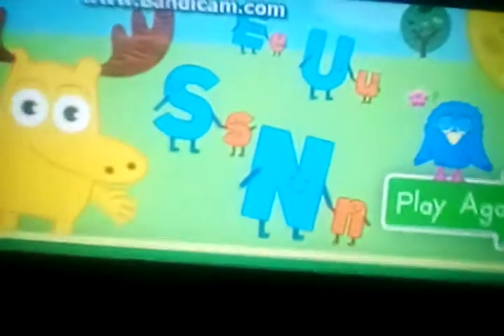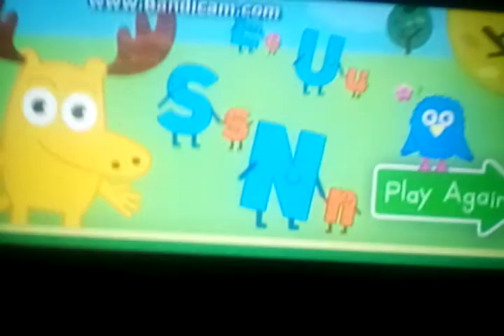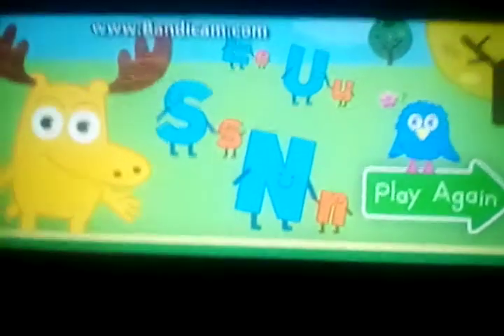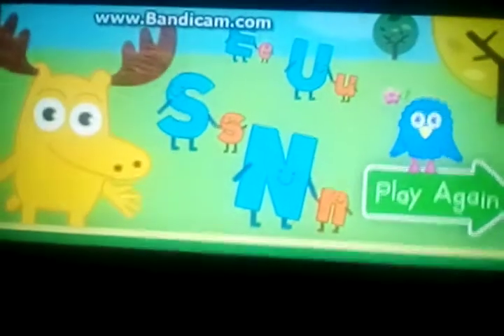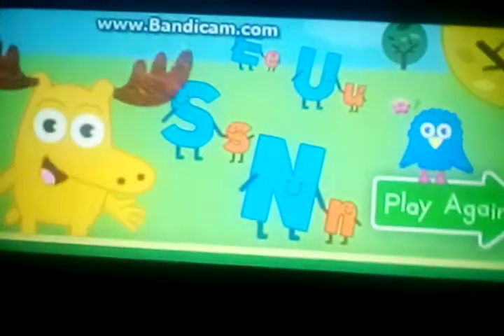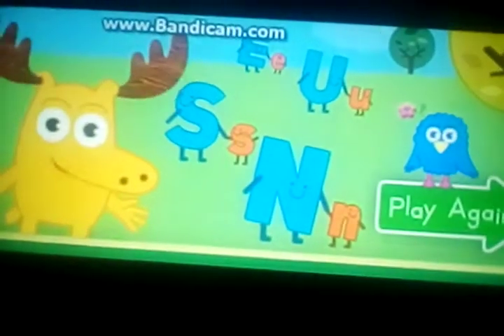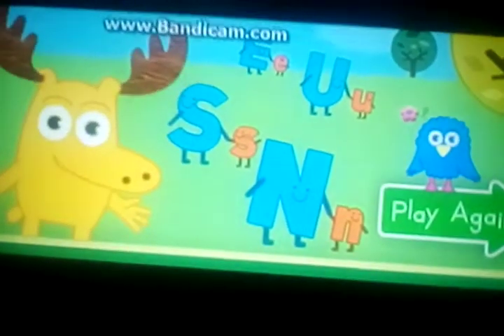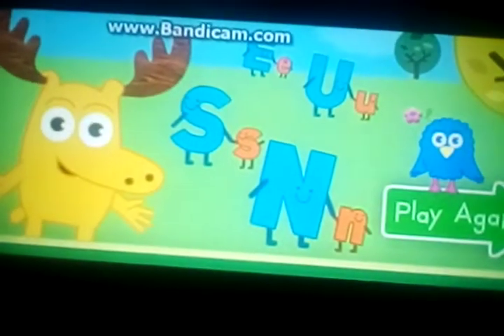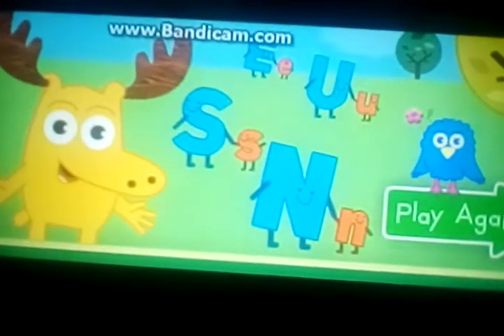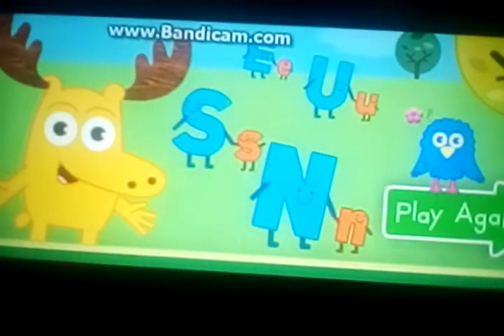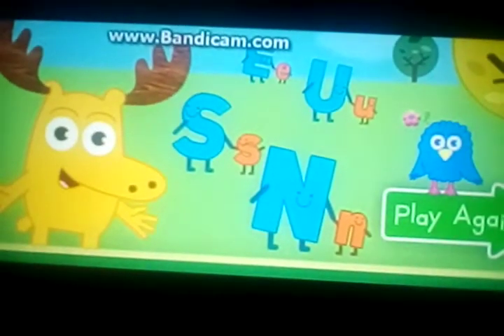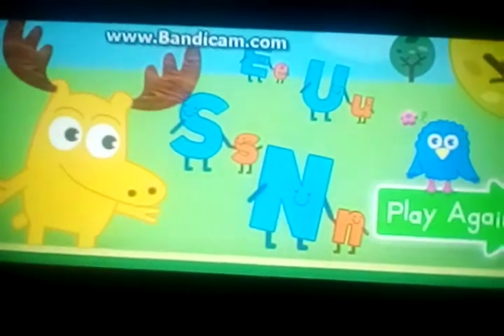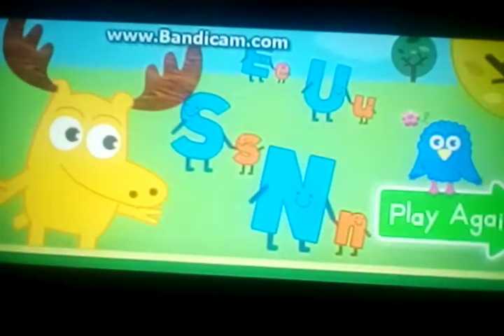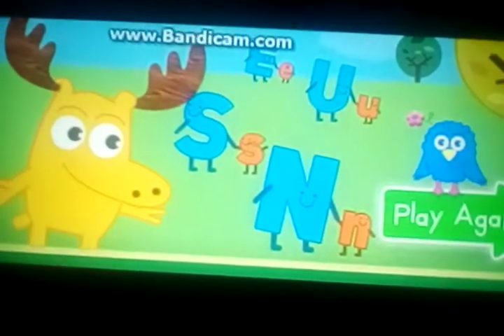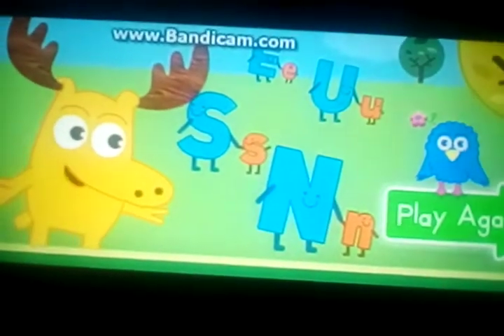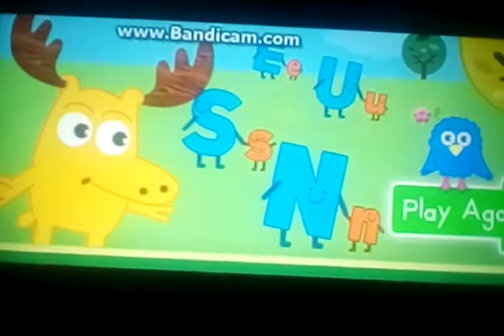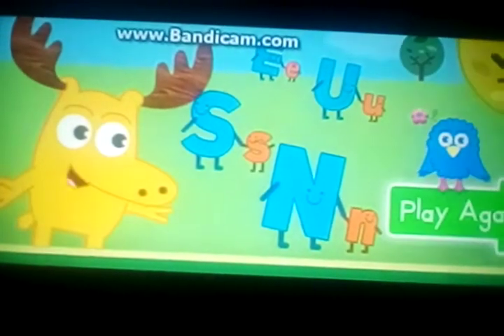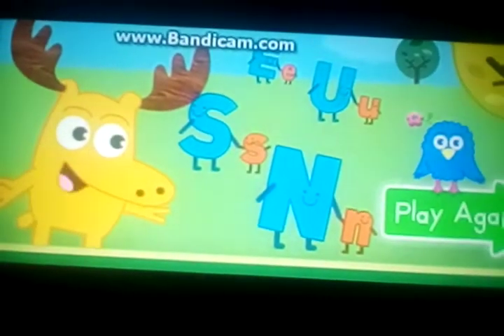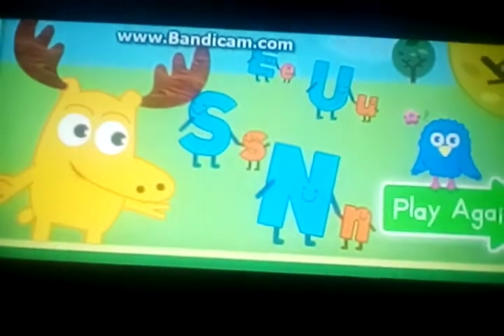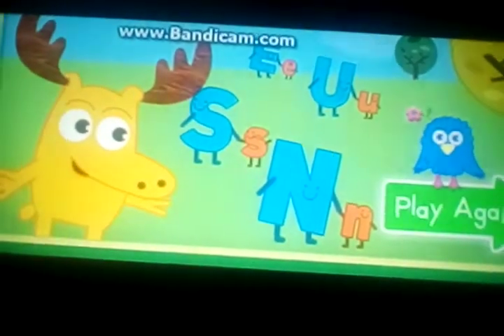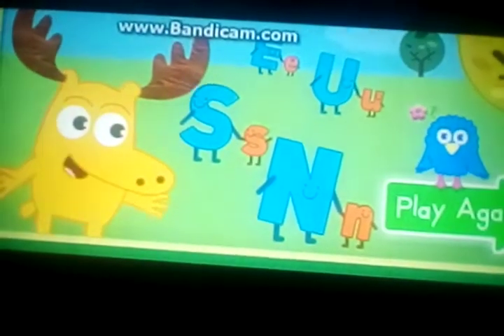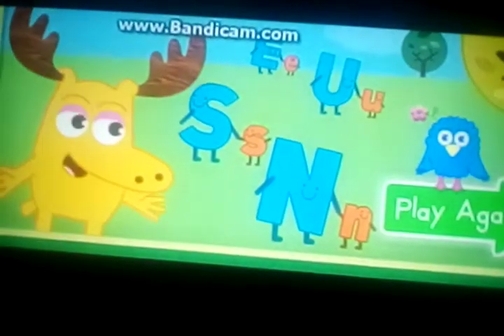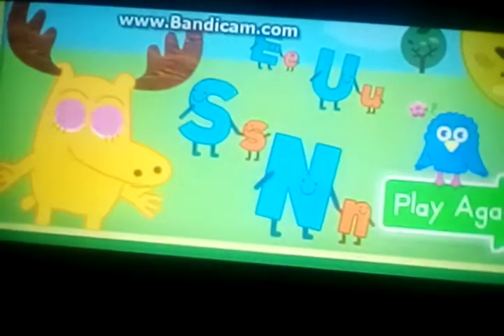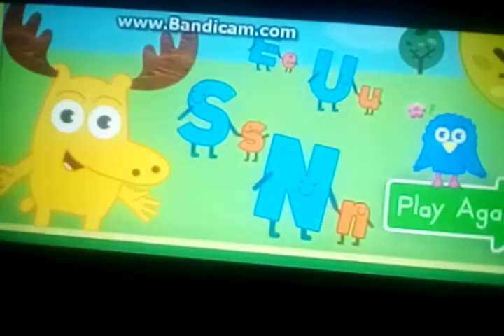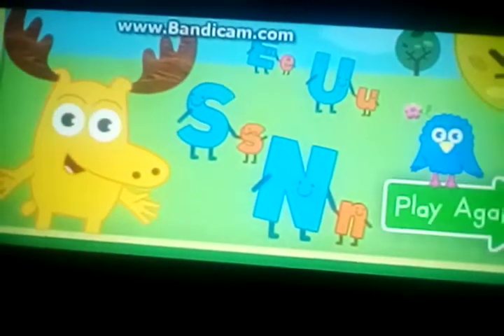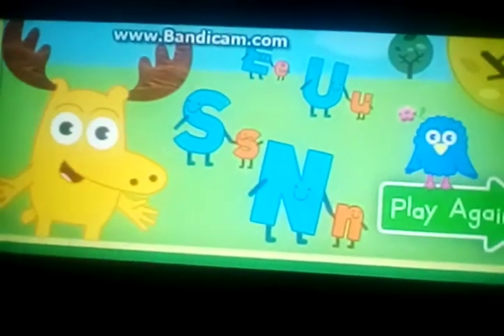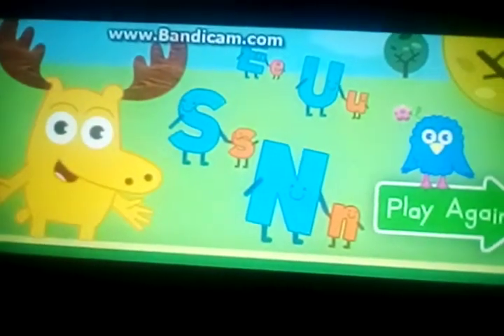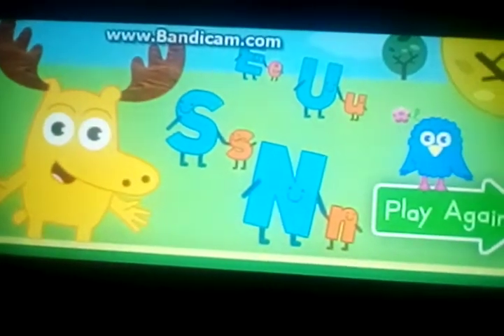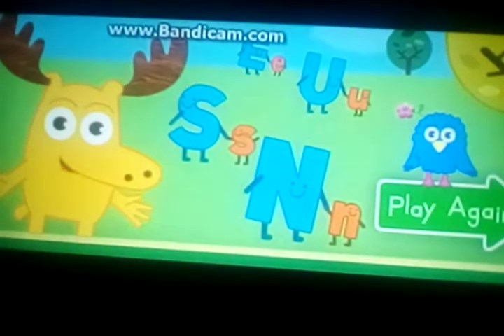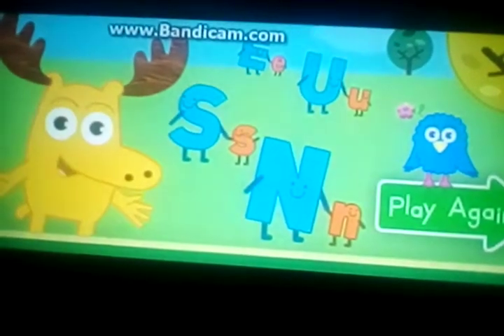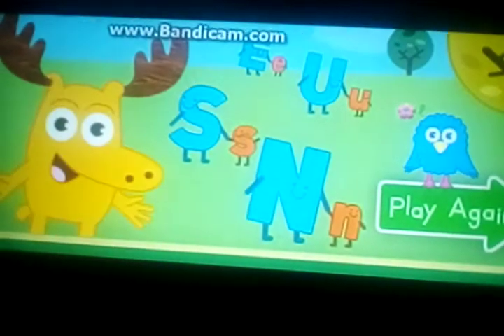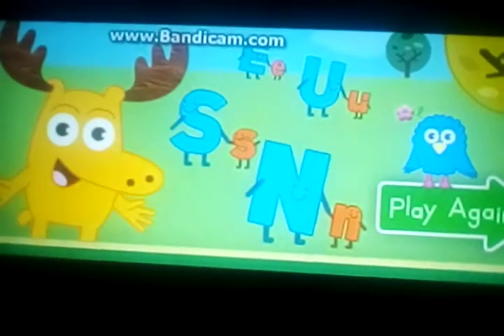Thanks! Click here if you'd like to keep playing on the Little Letter Playground.